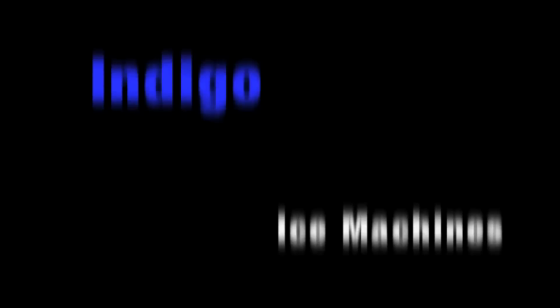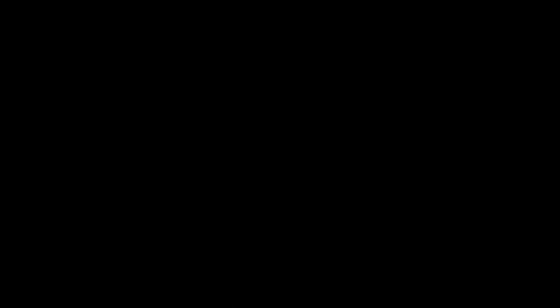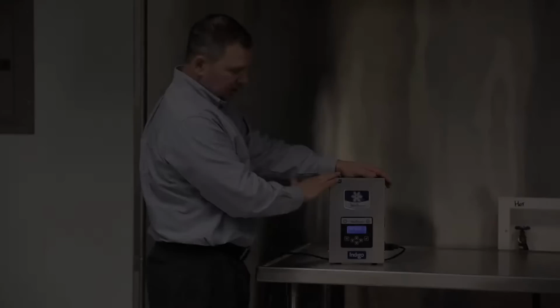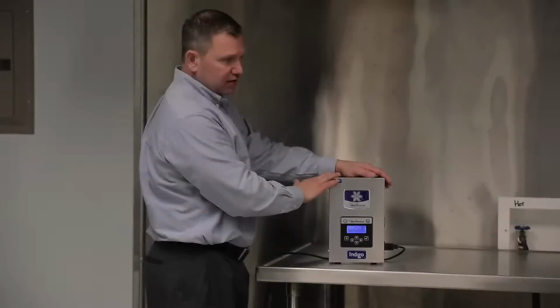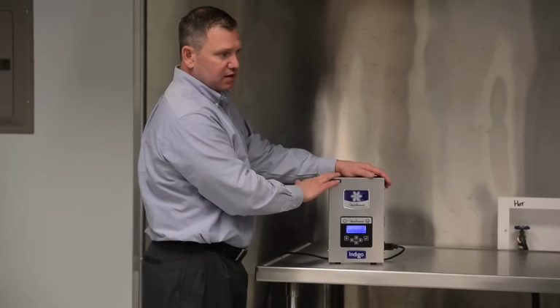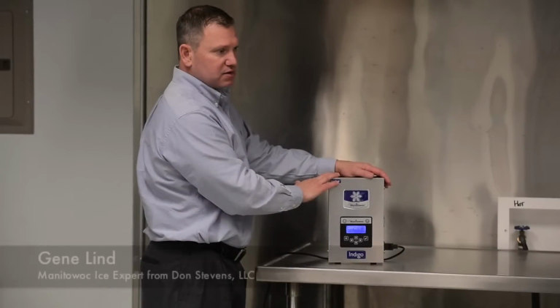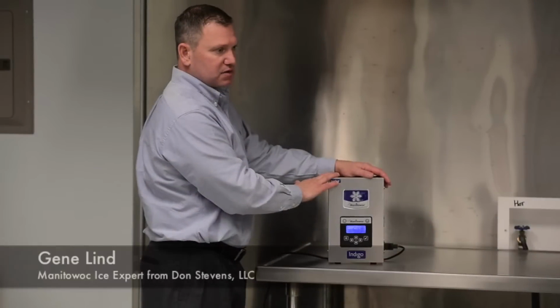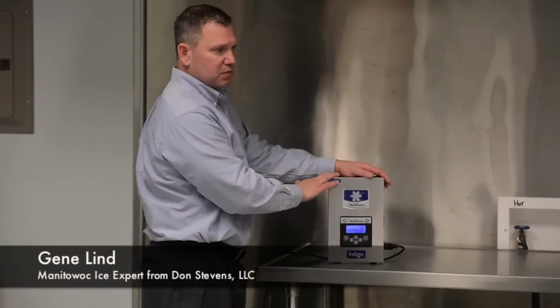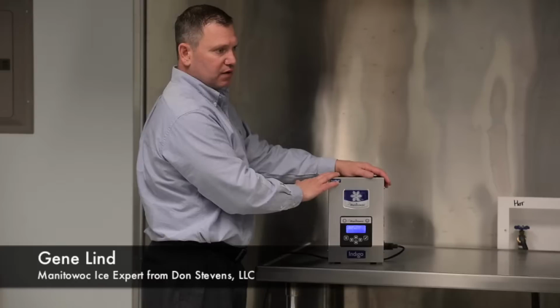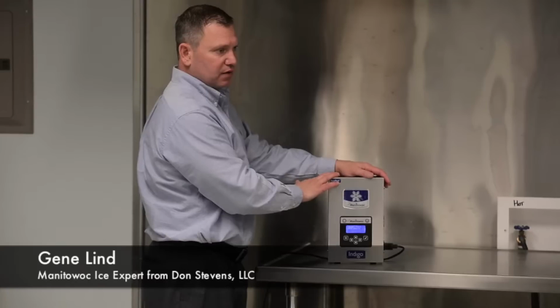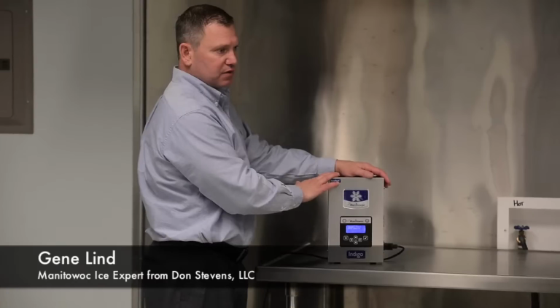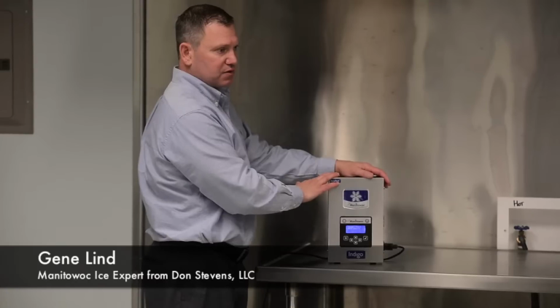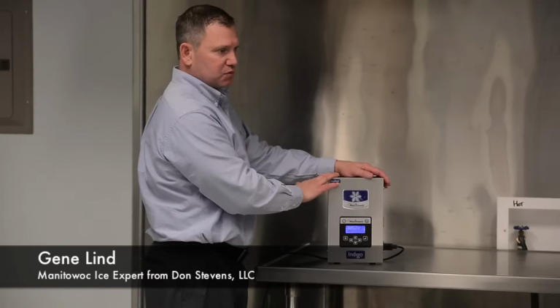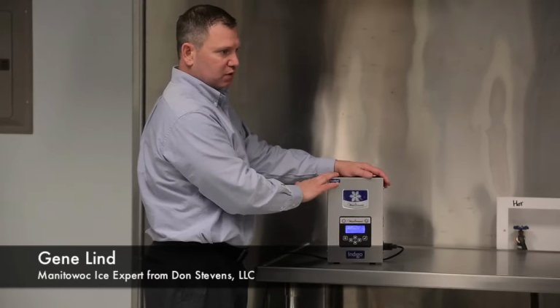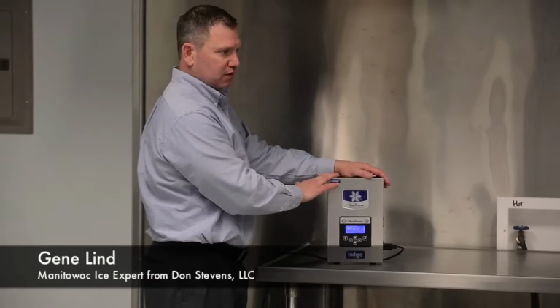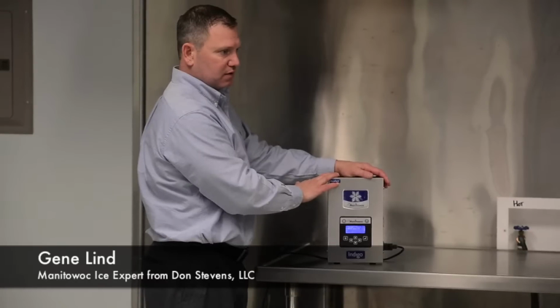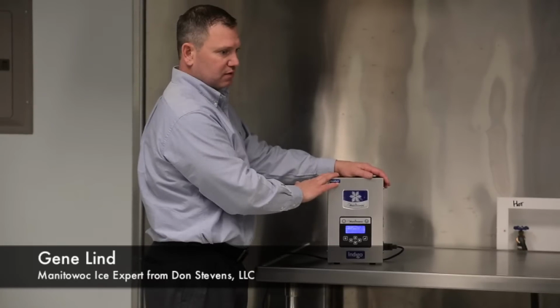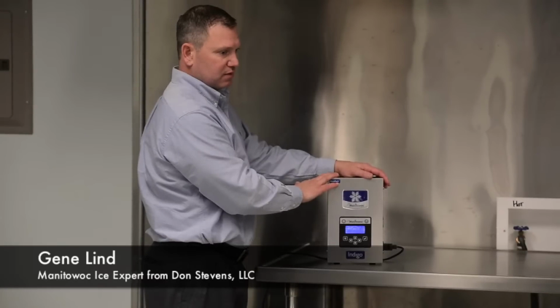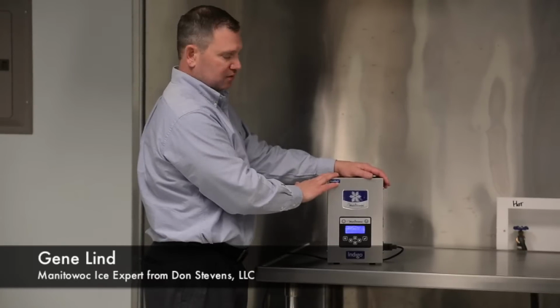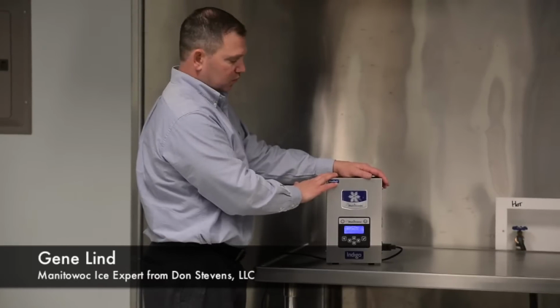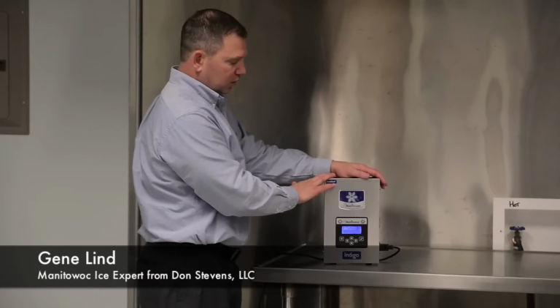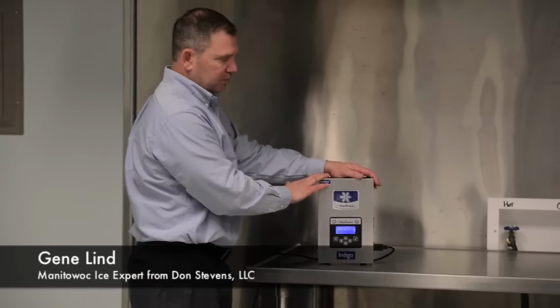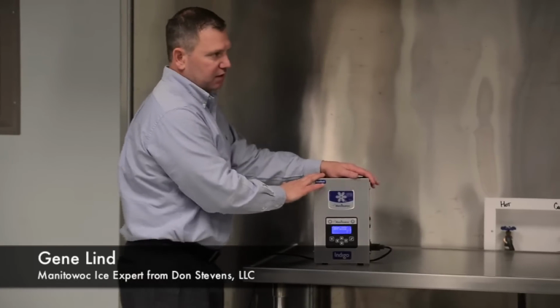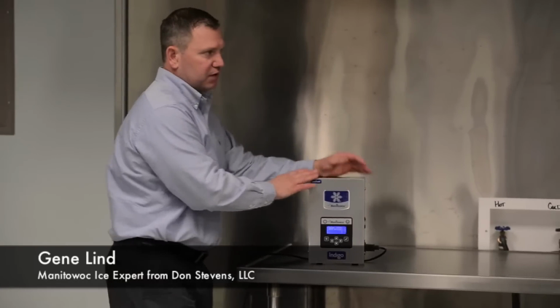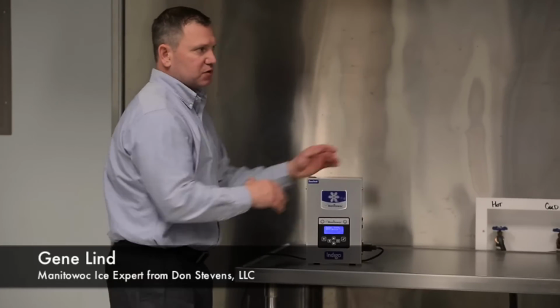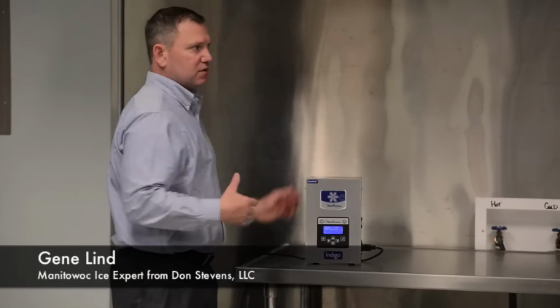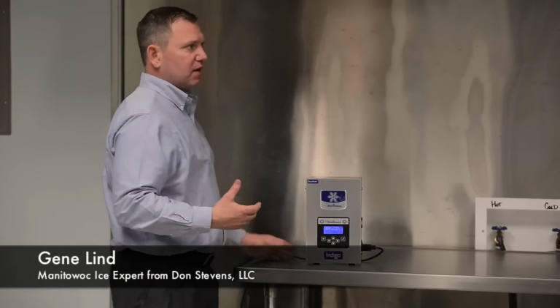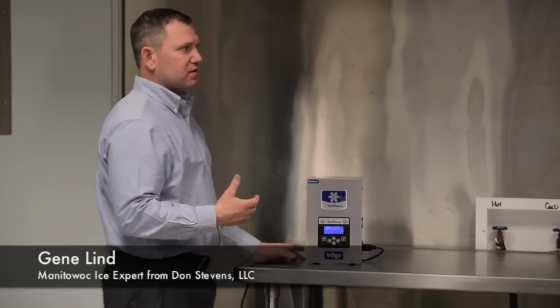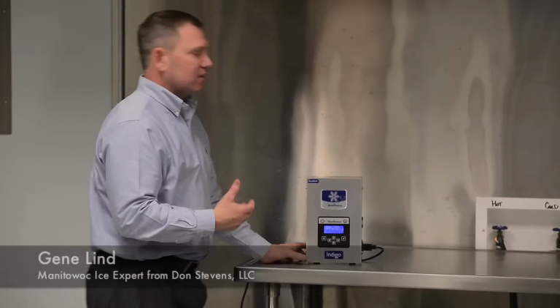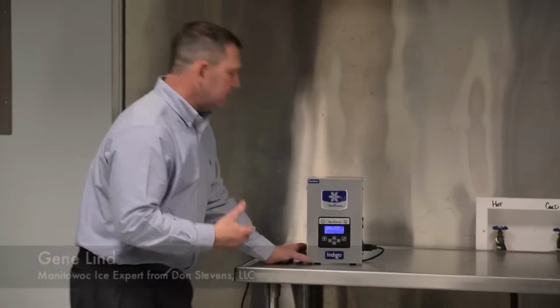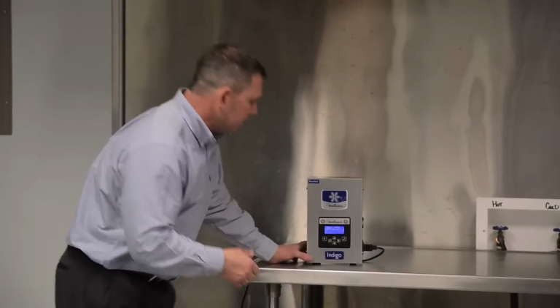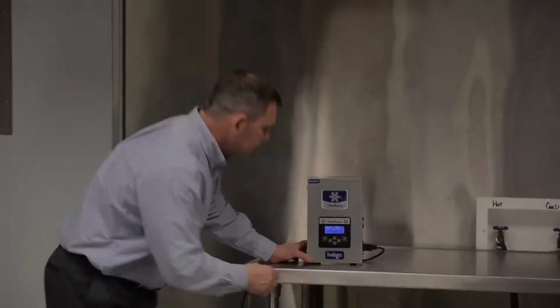The LED system here is really, really beneficial to the ice industry.